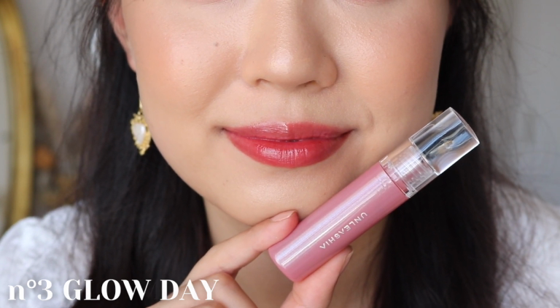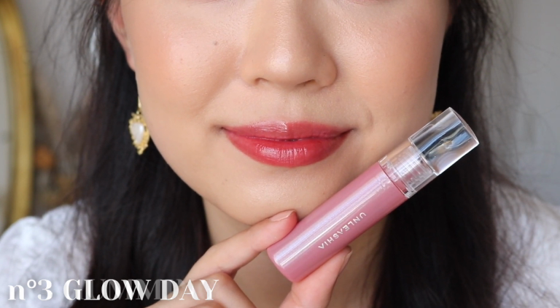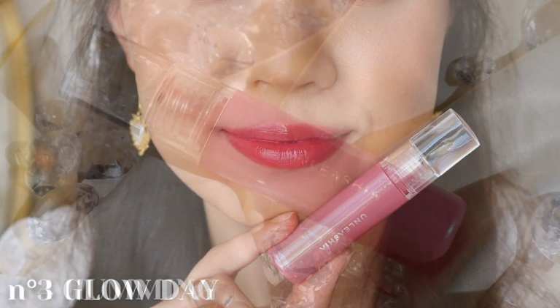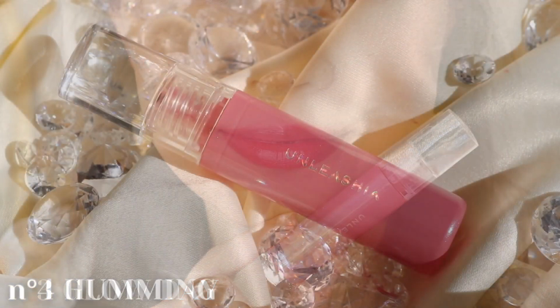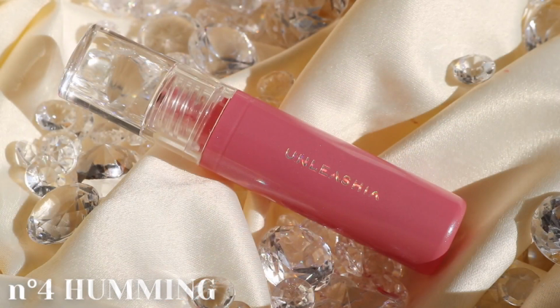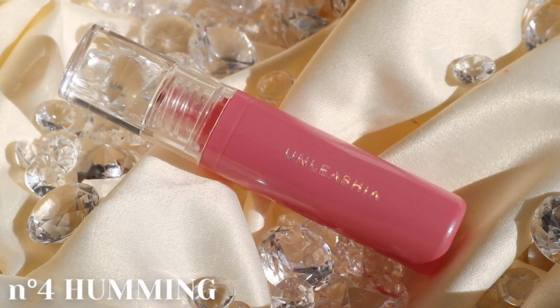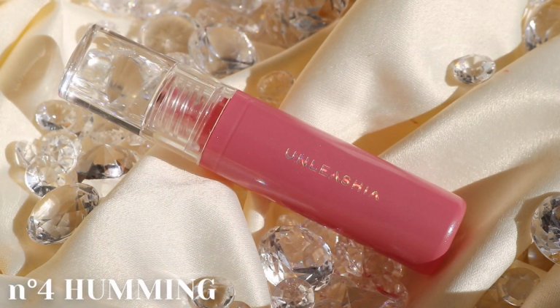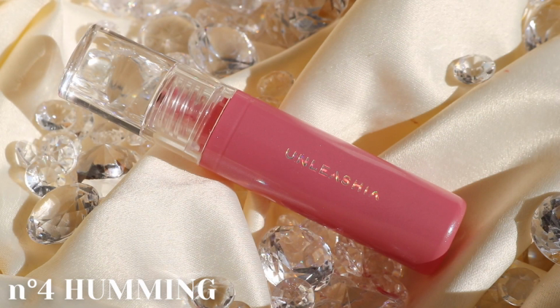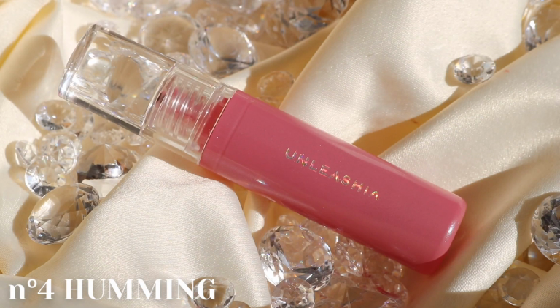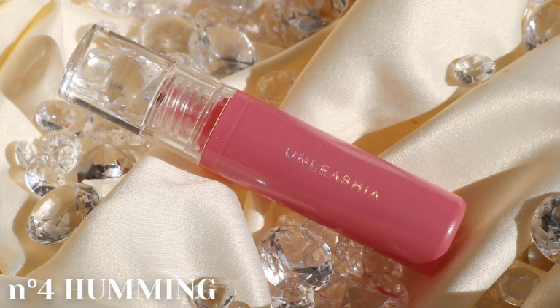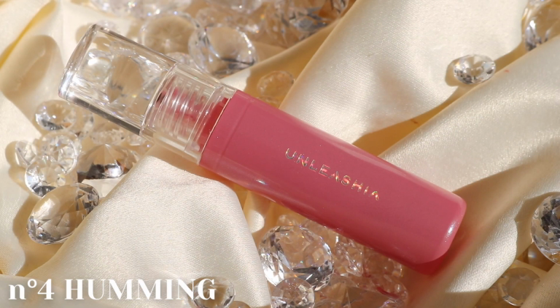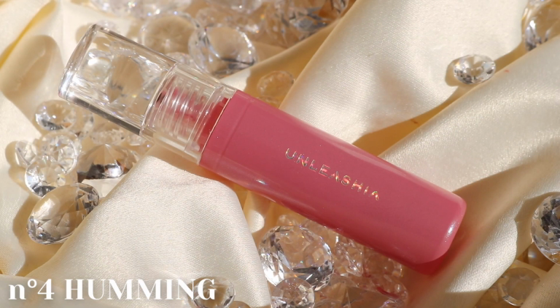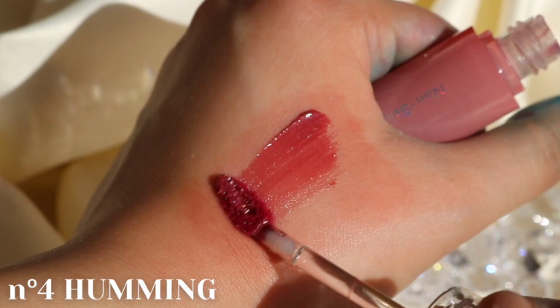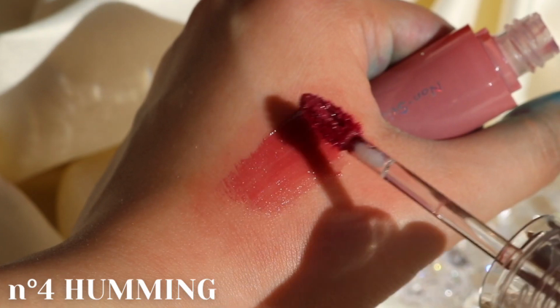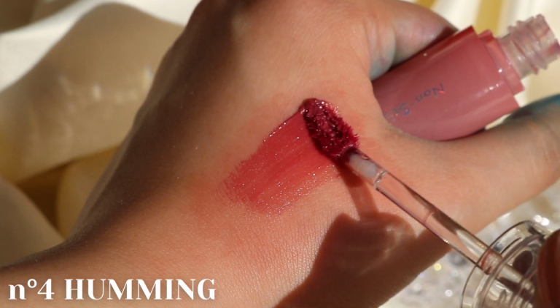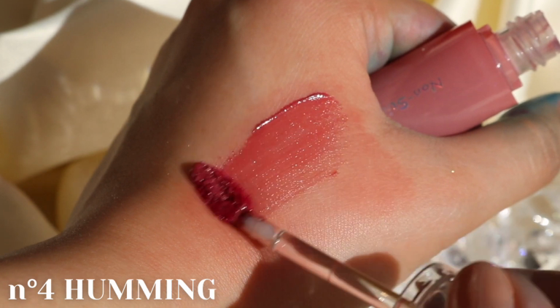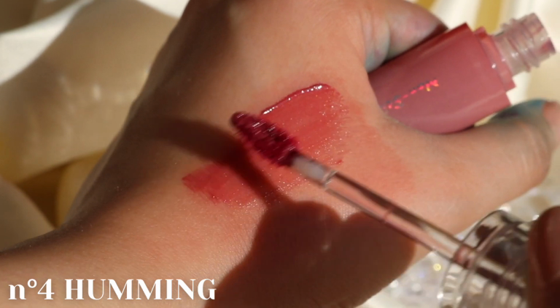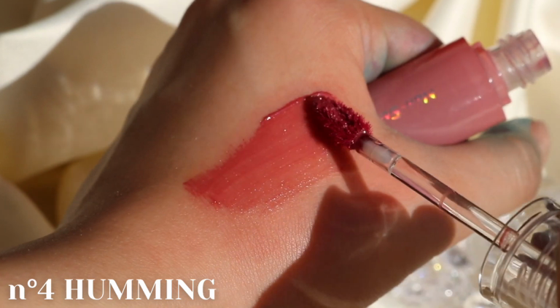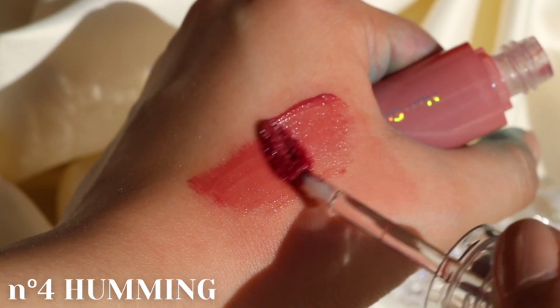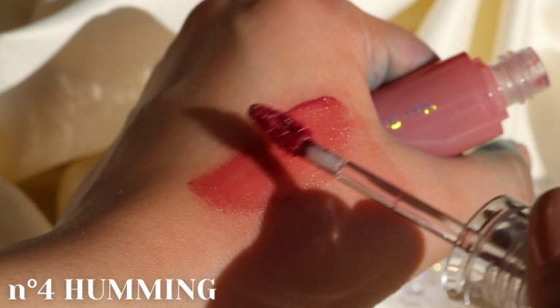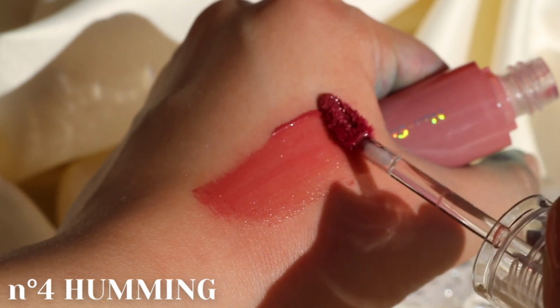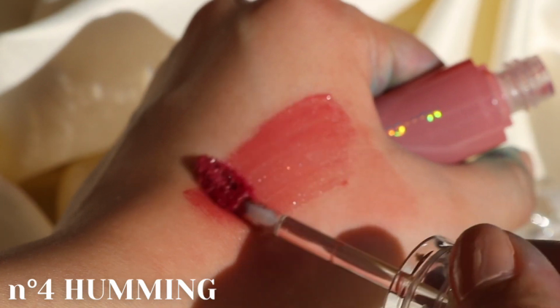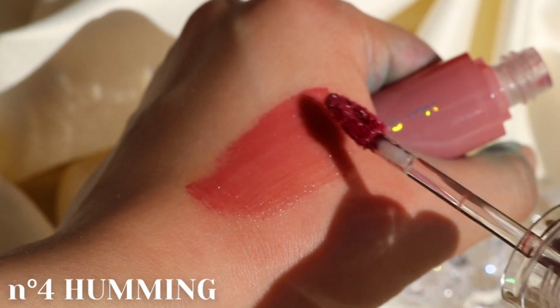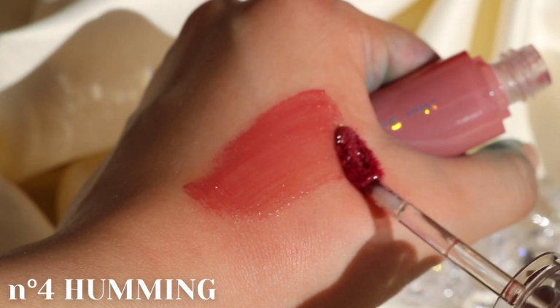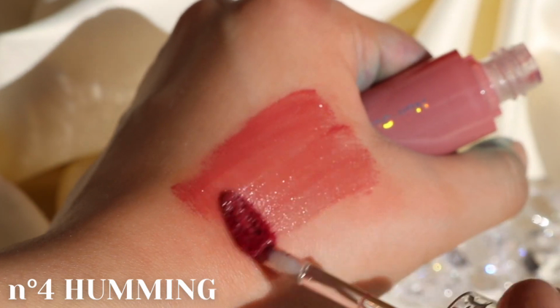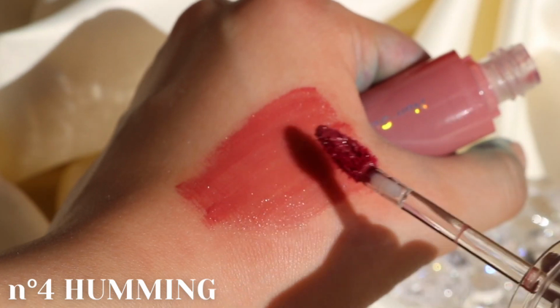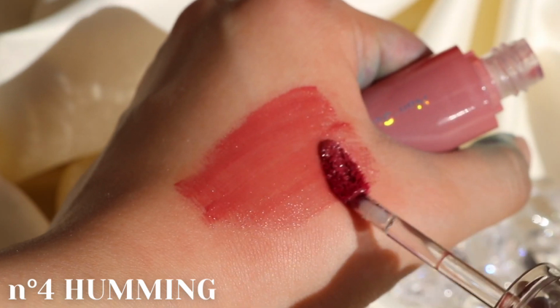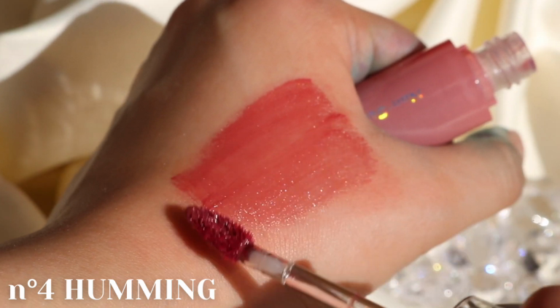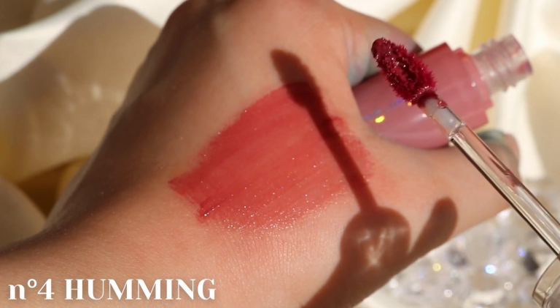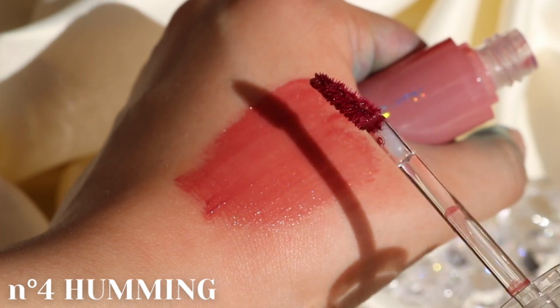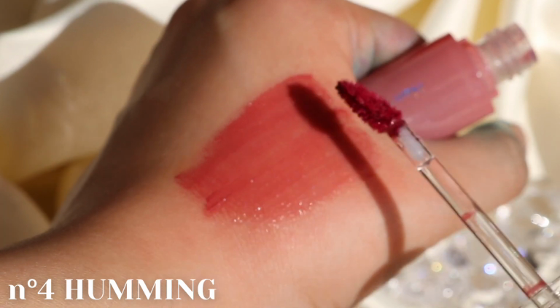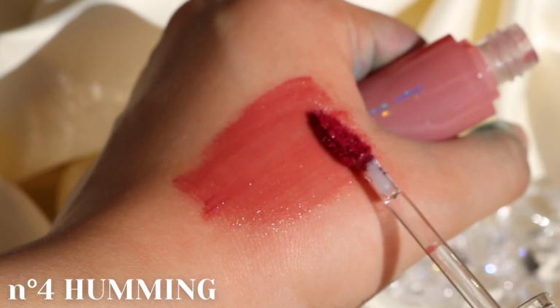No.4 Humming is a muted mauvey pink with pink and blue gold pearls.